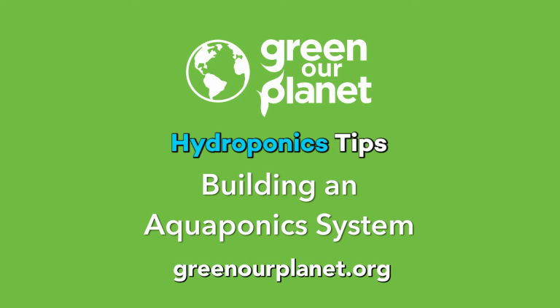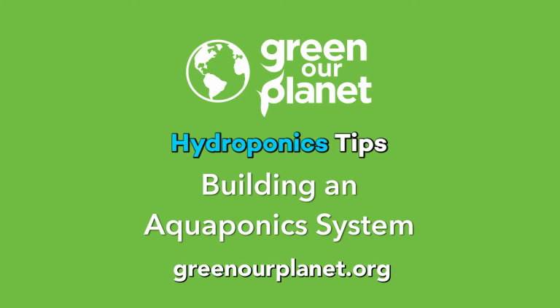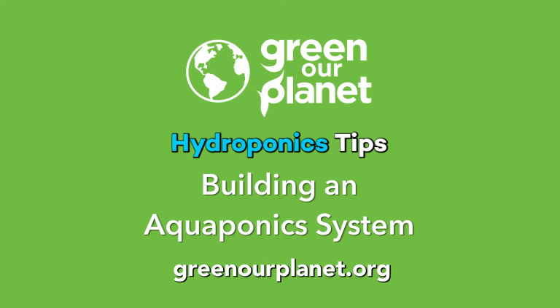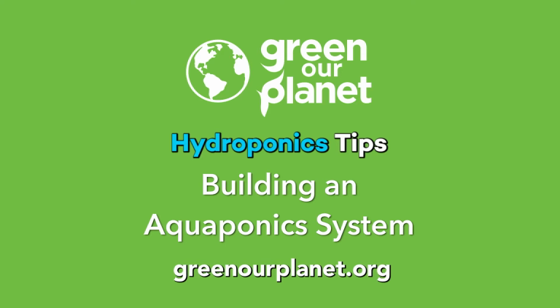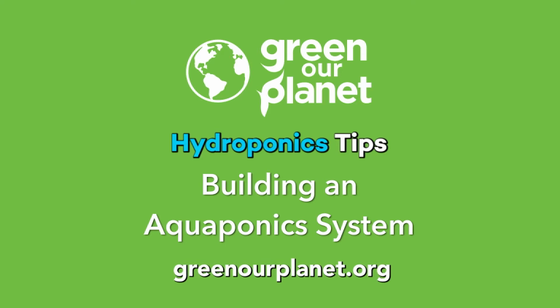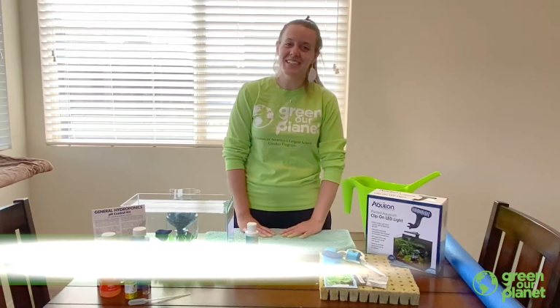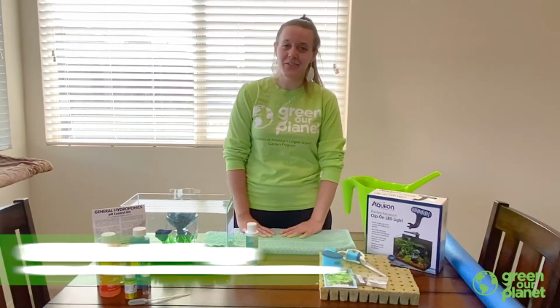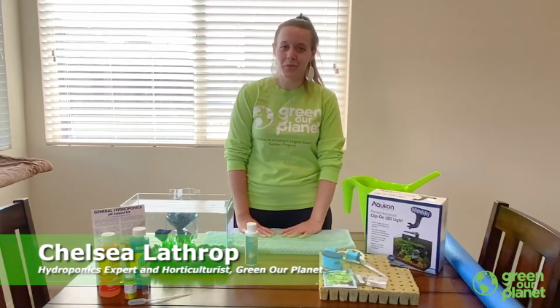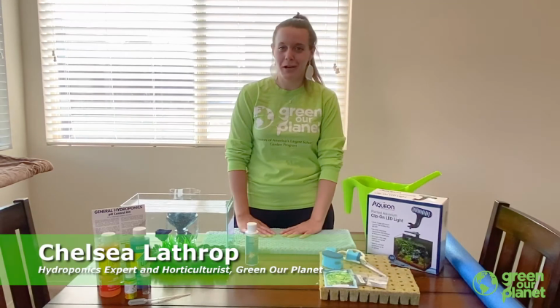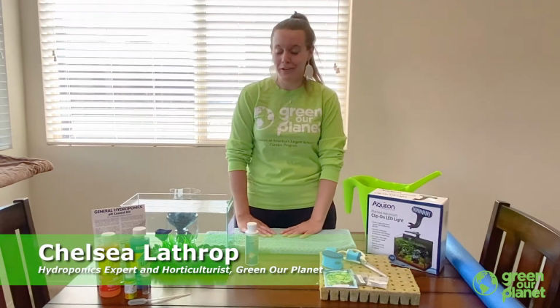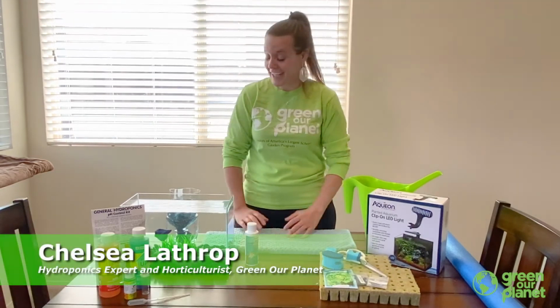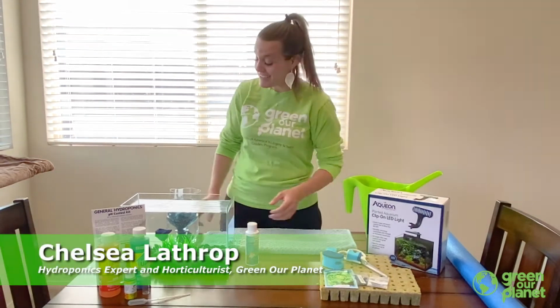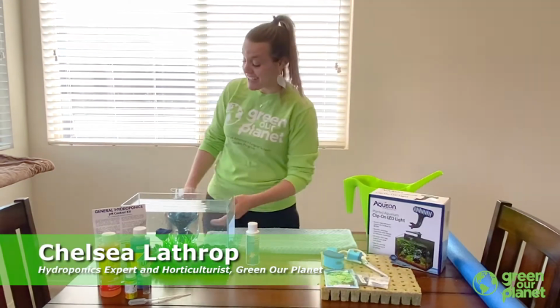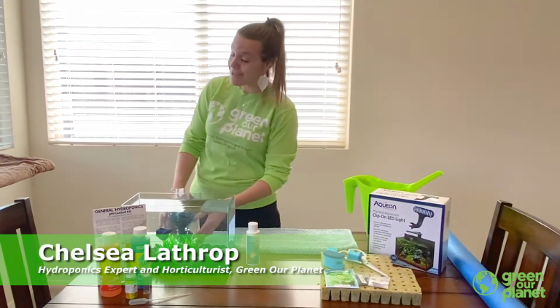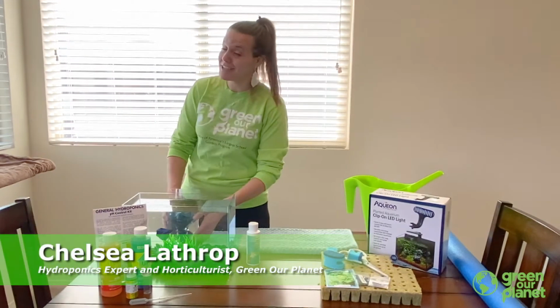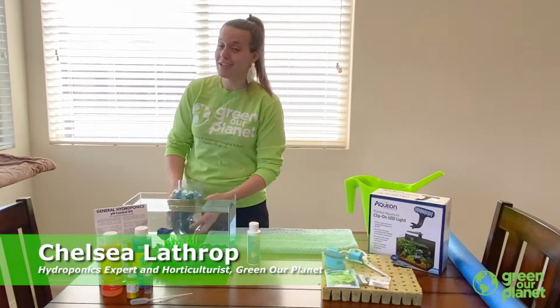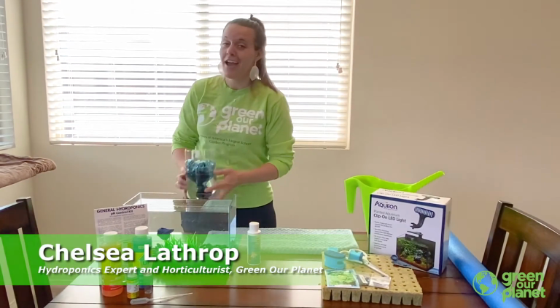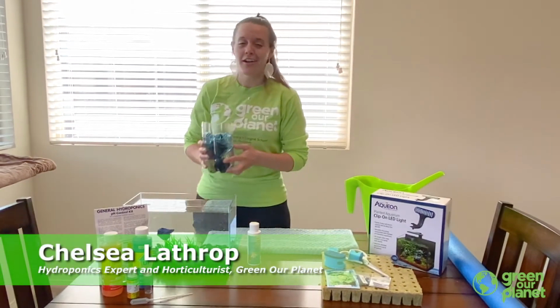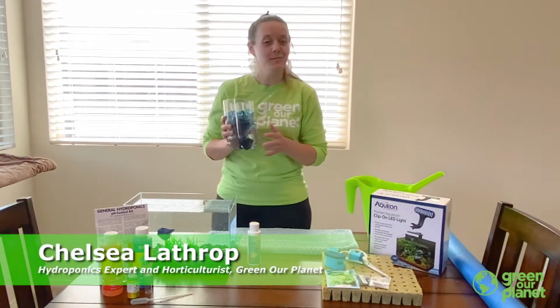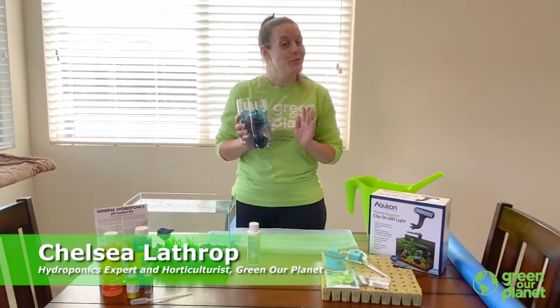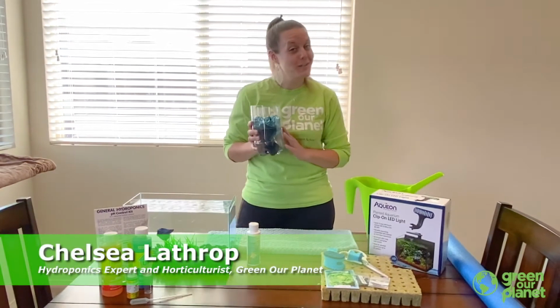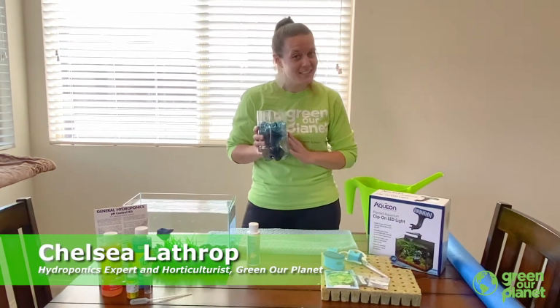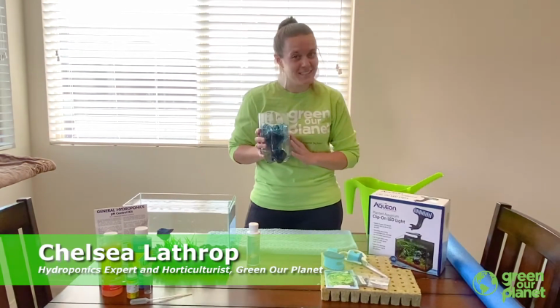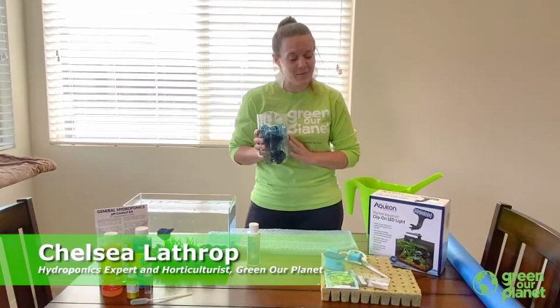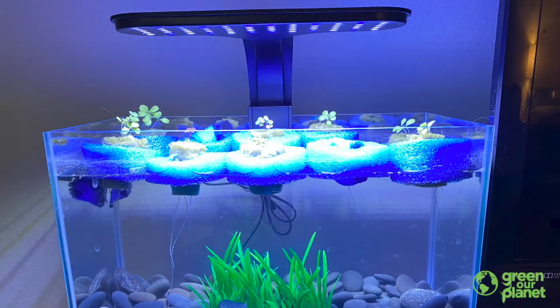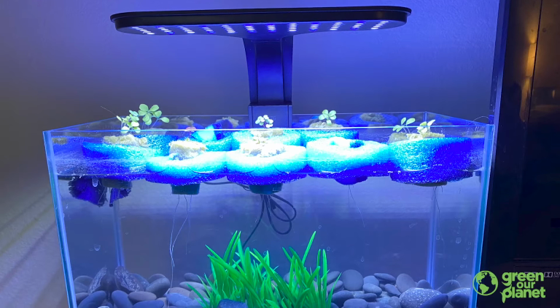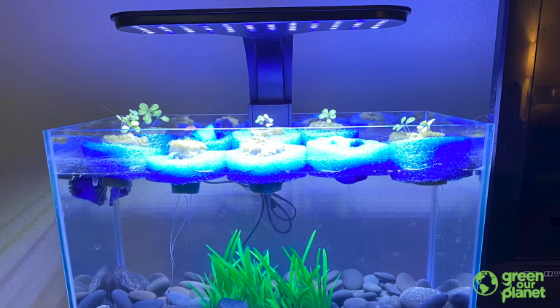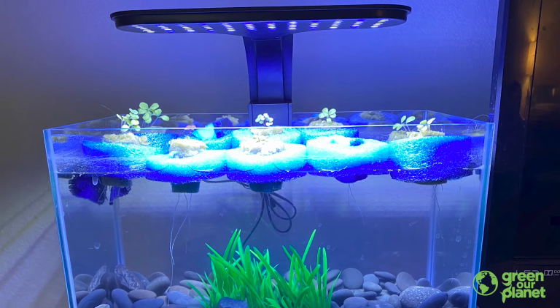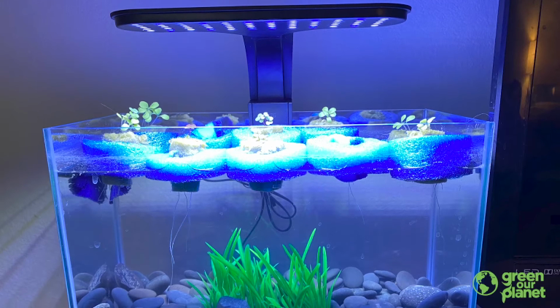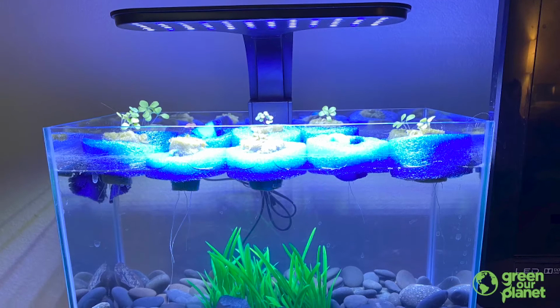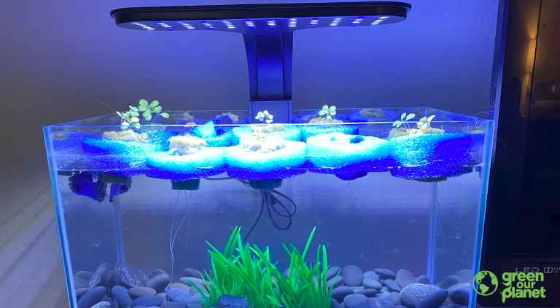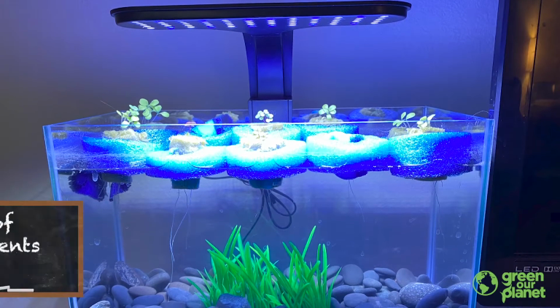Hi guys, Chelsea here from Green Our Planet, and today we're going to turn our simple wicking system into an aquaponics tank.